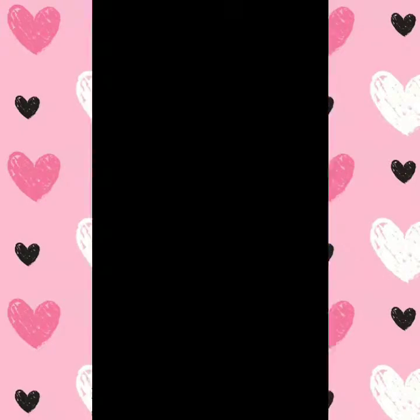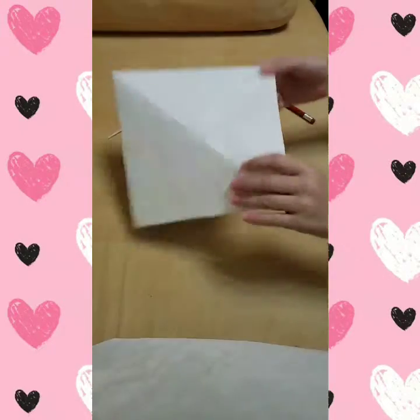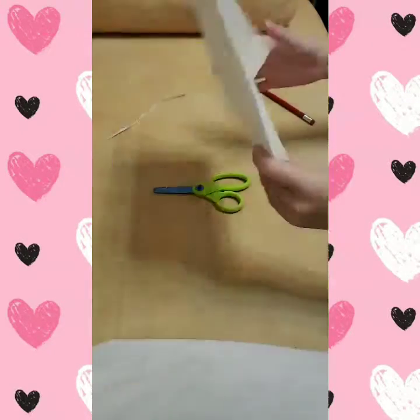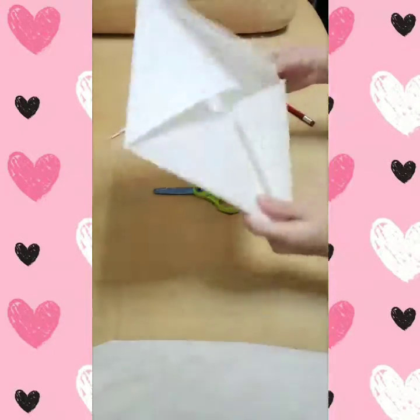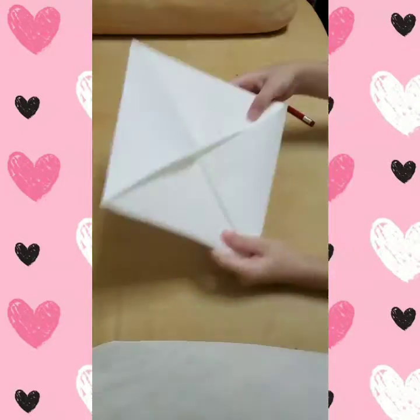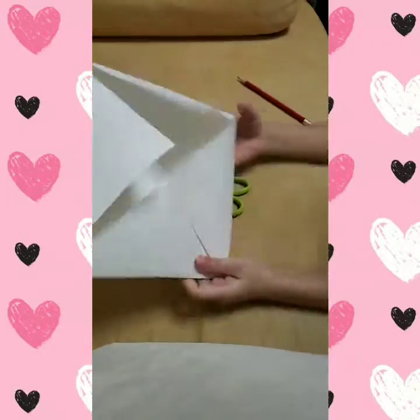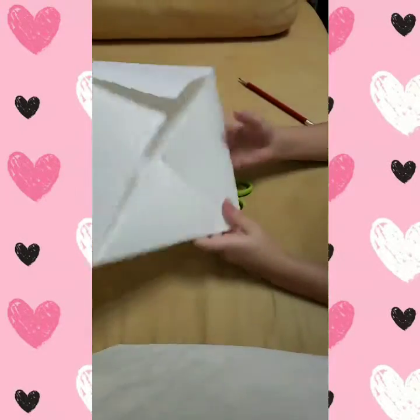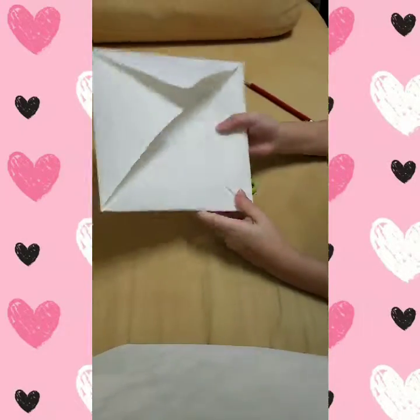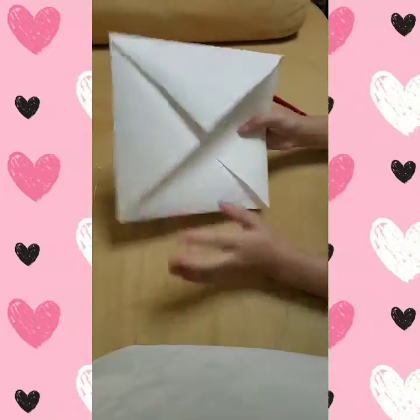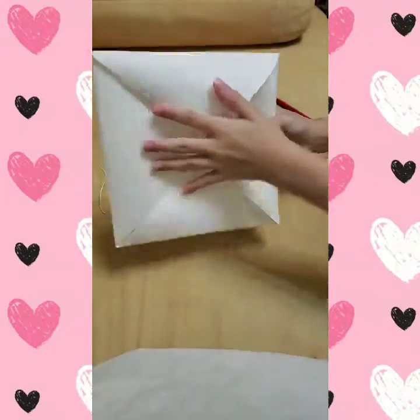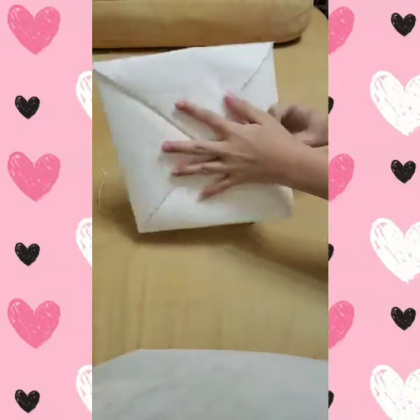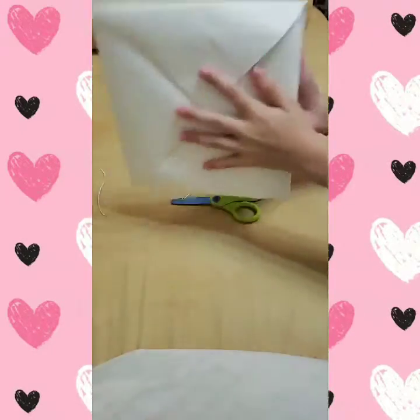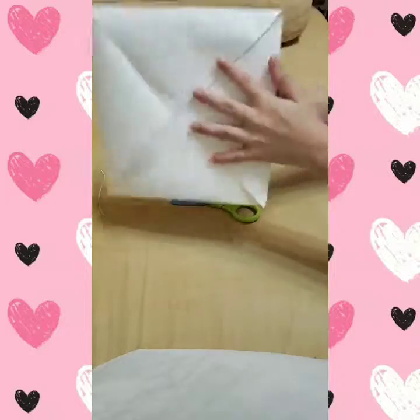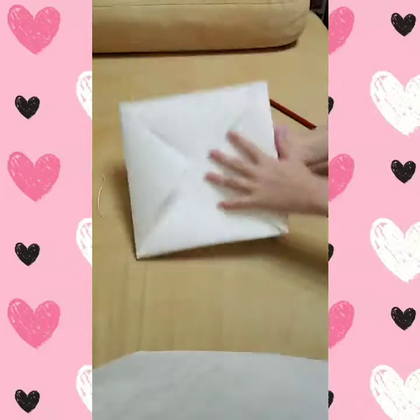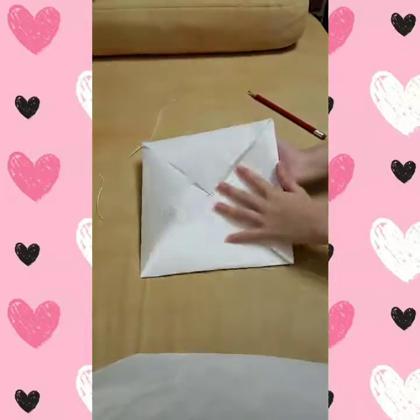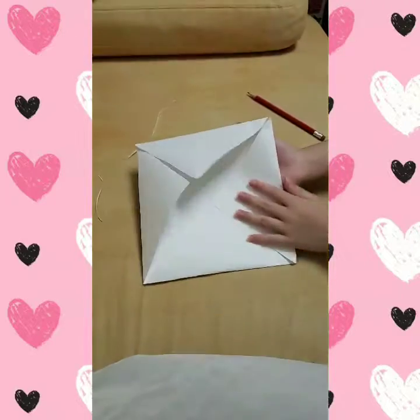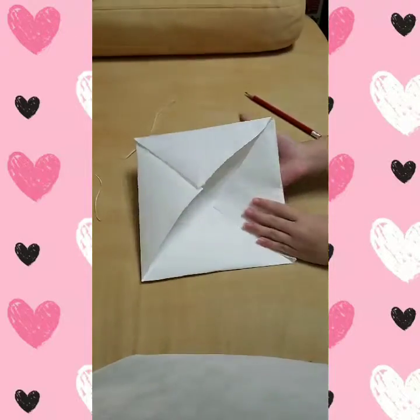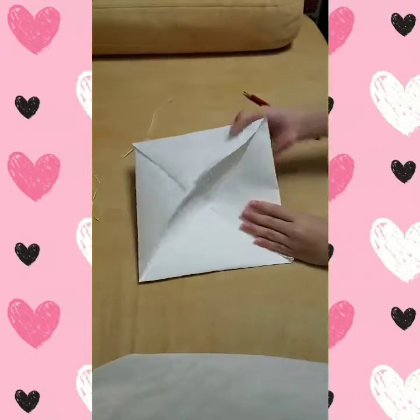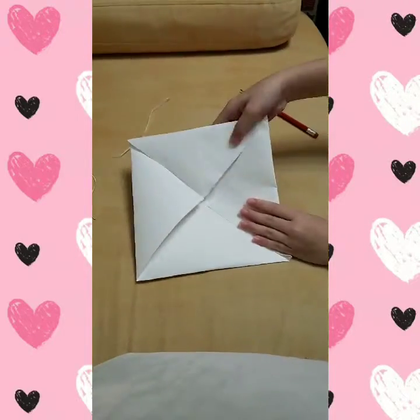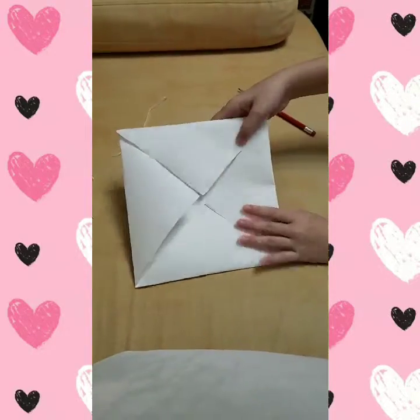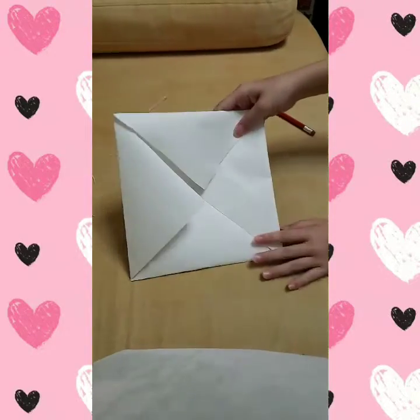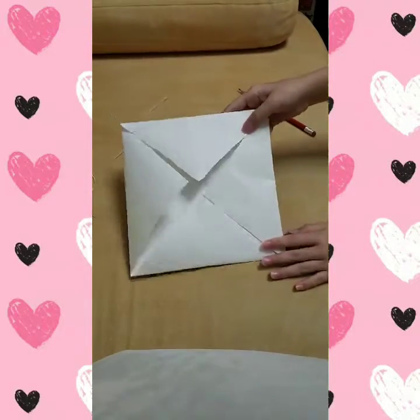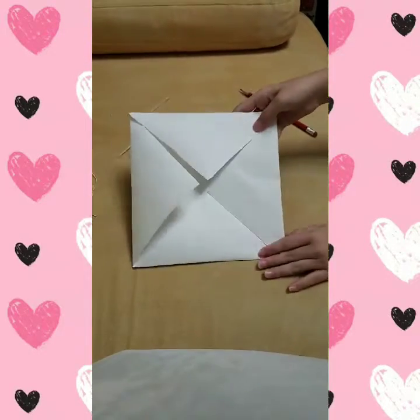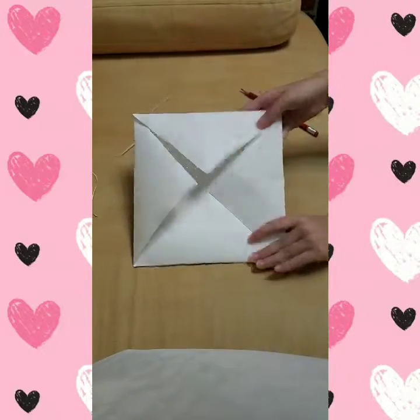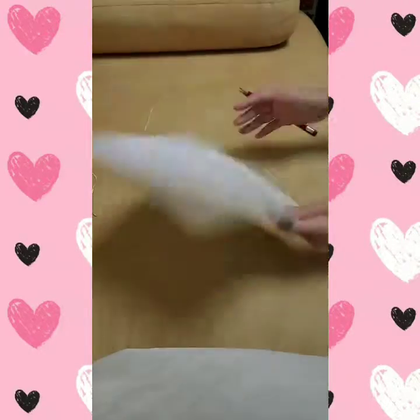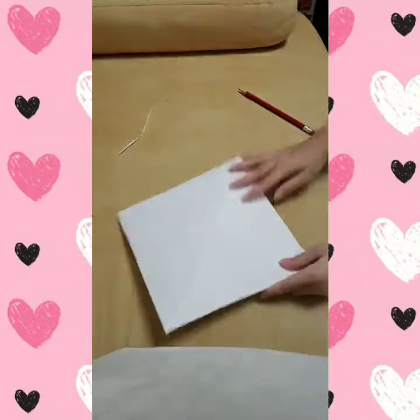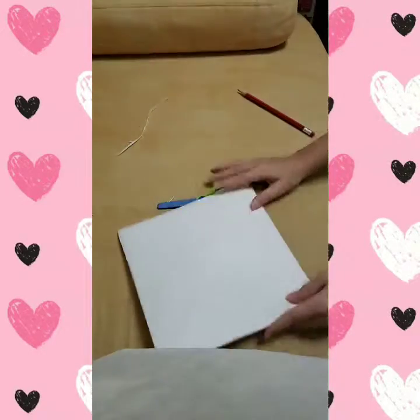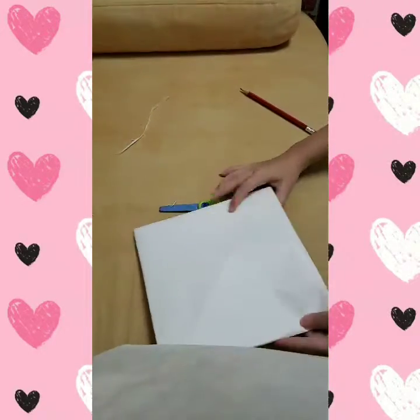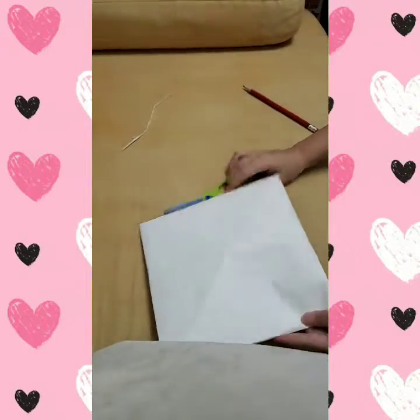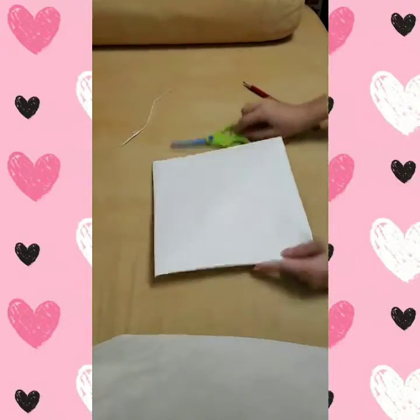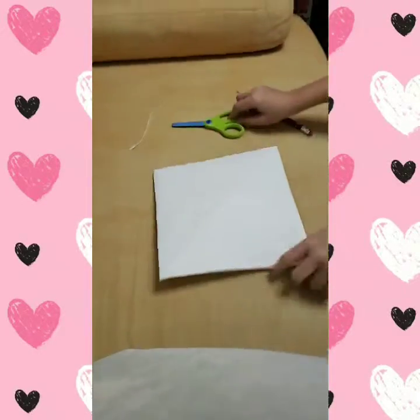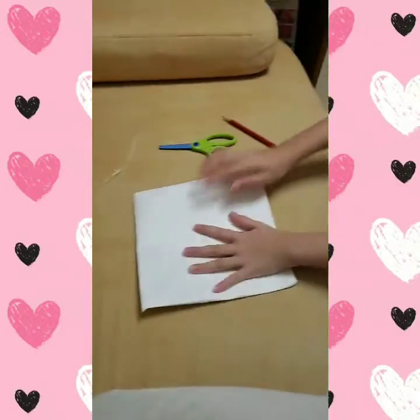And as soon as your pattern is like that — like that, like that, okay. And then flip over.